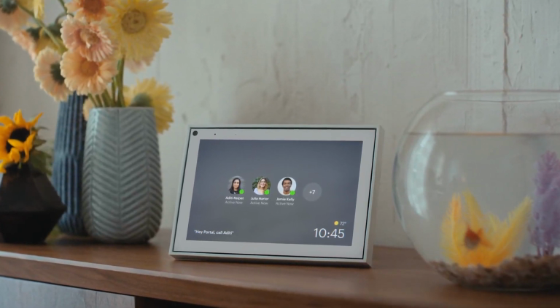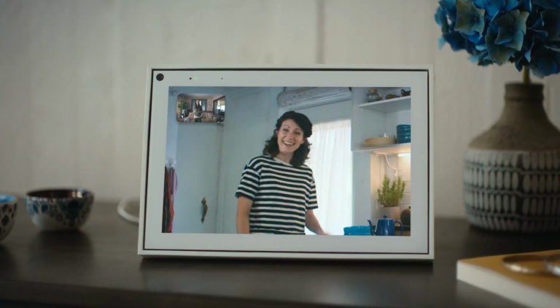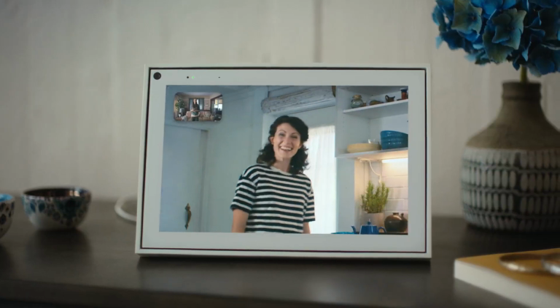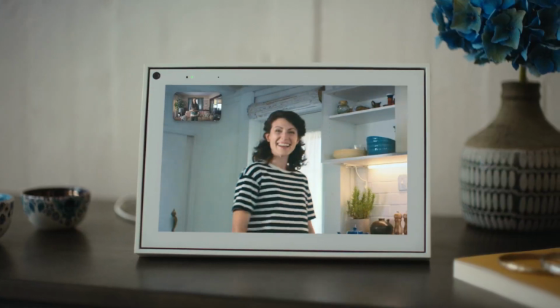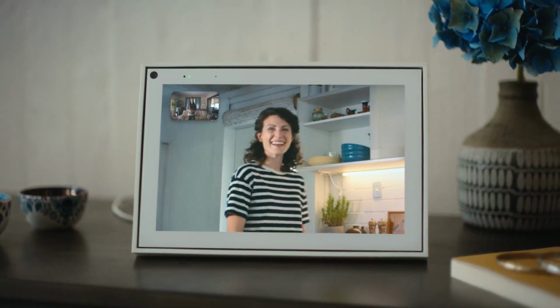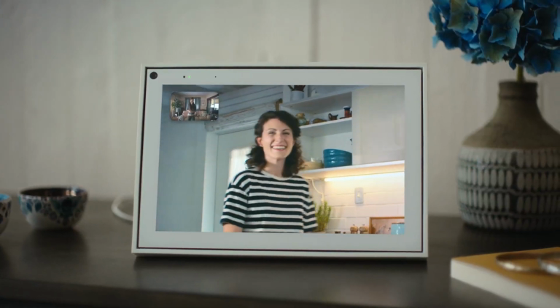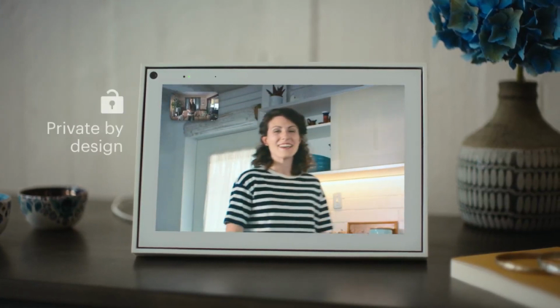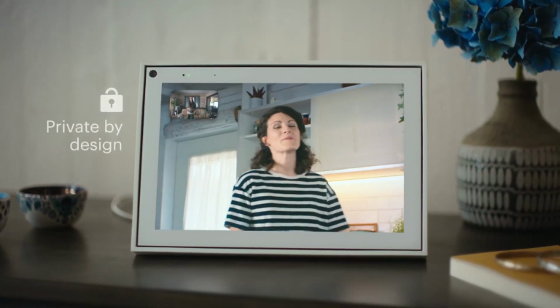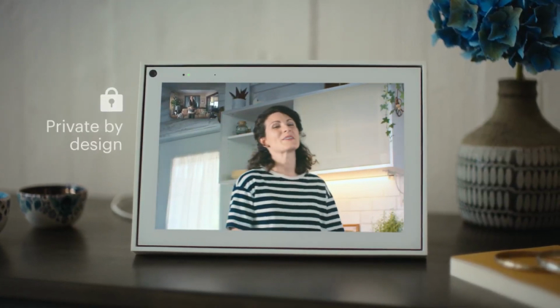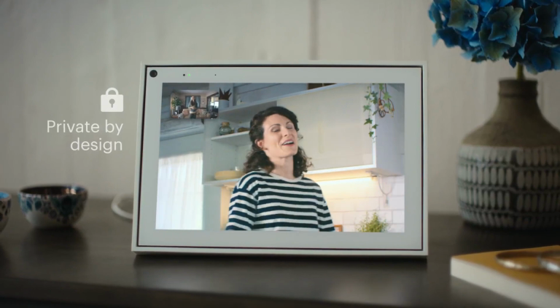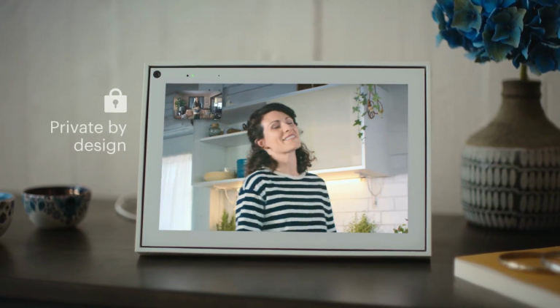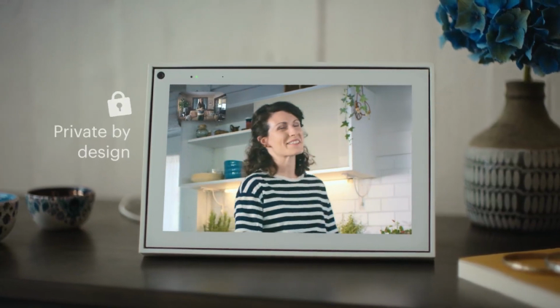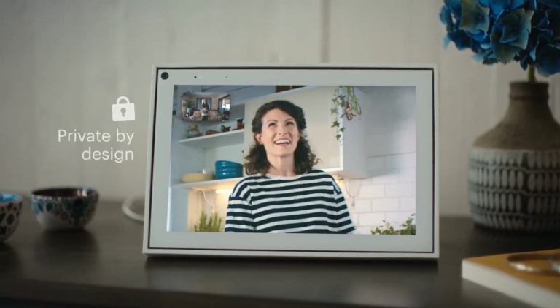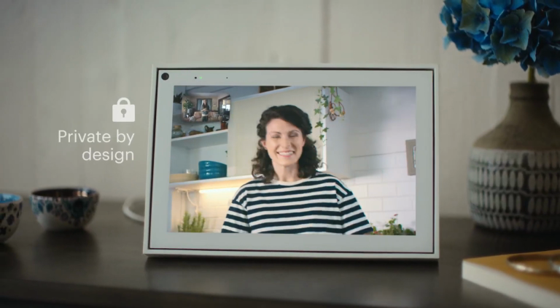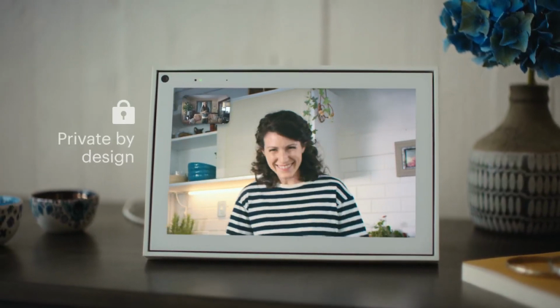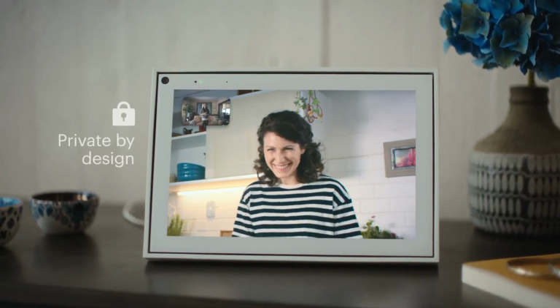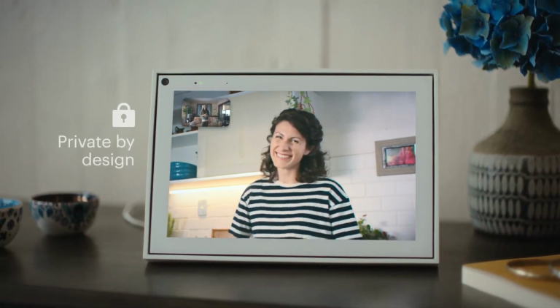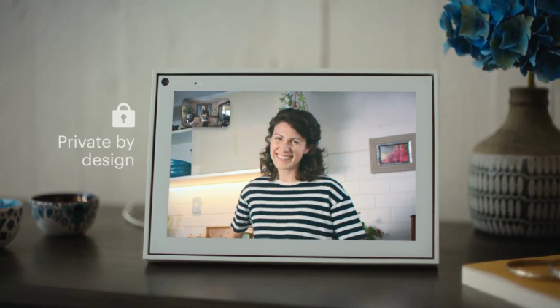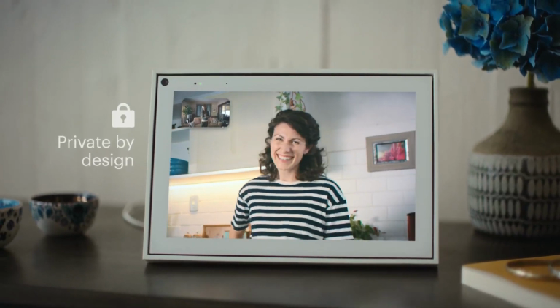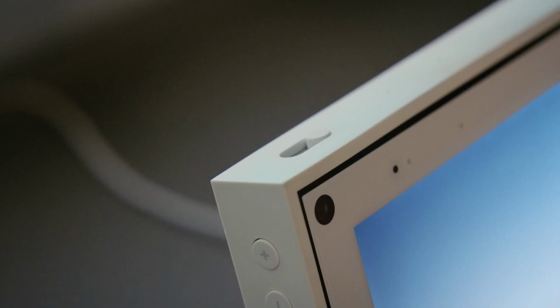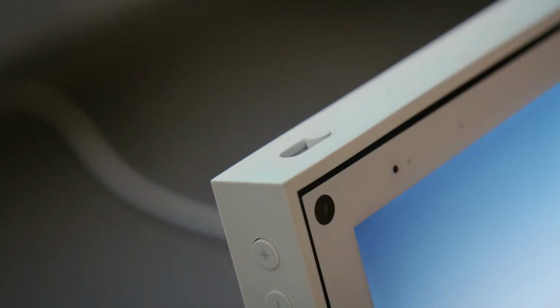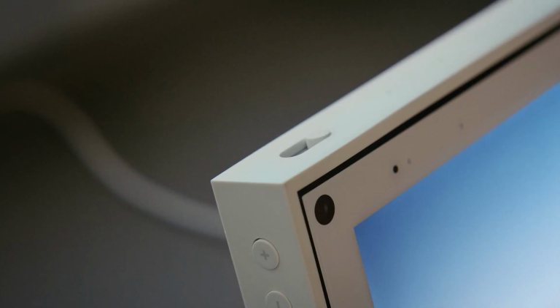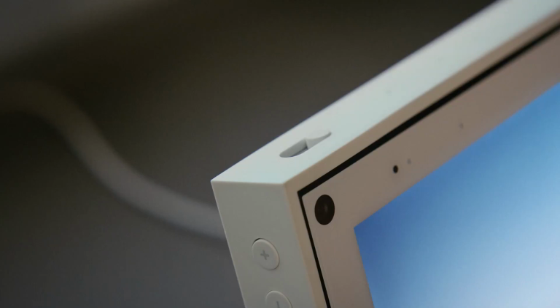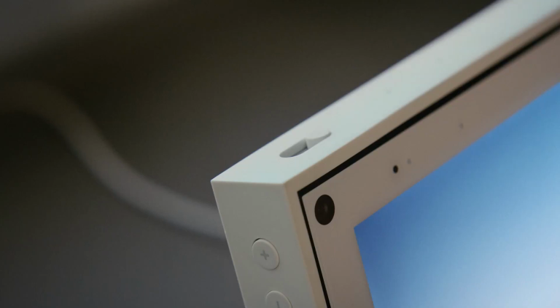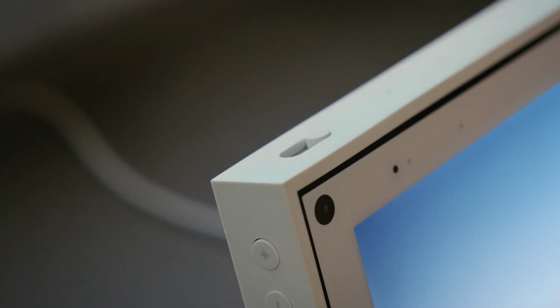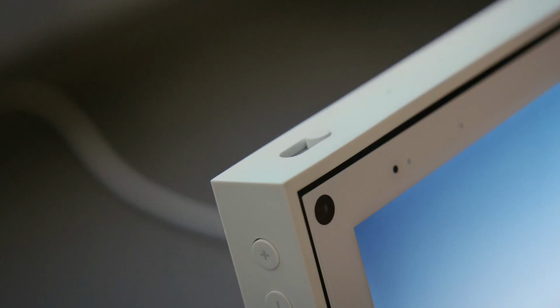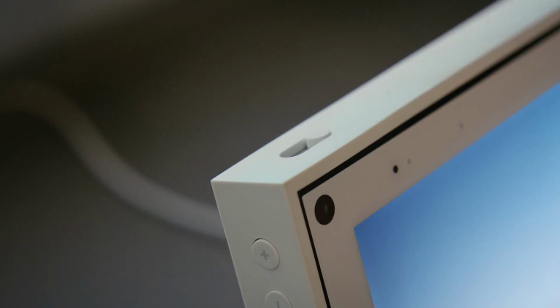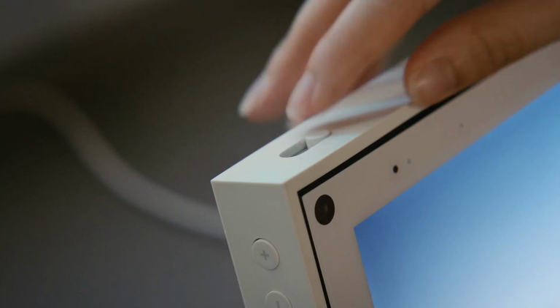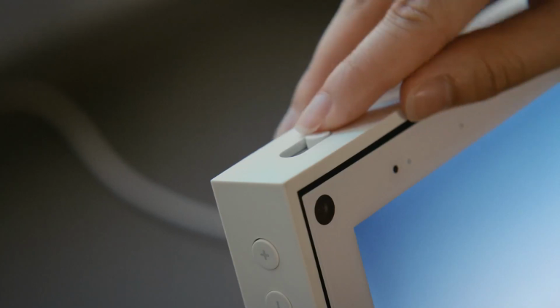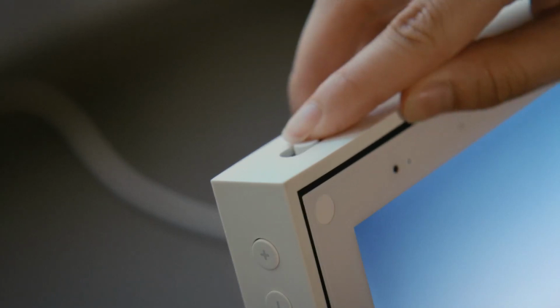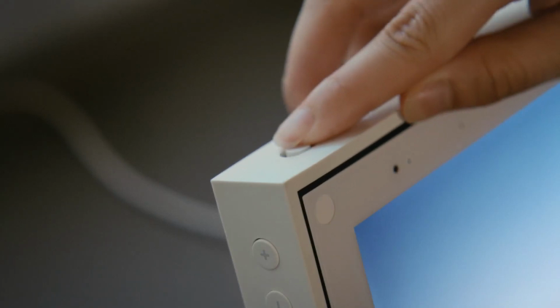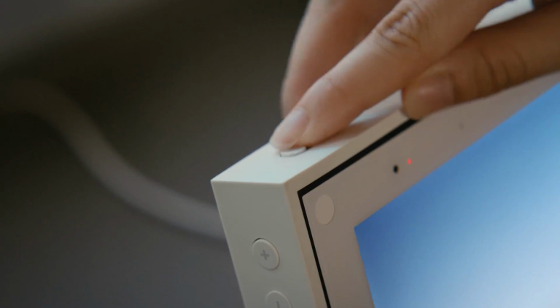Every Portal is private by design. All video calls are encrypted, and you can easily disable the microphone and camera.